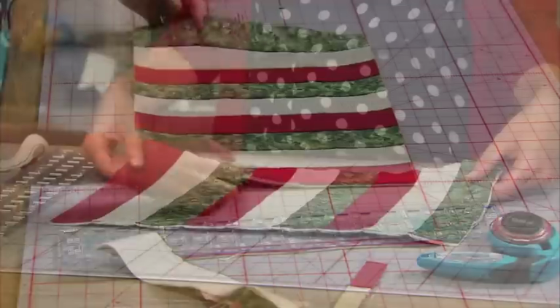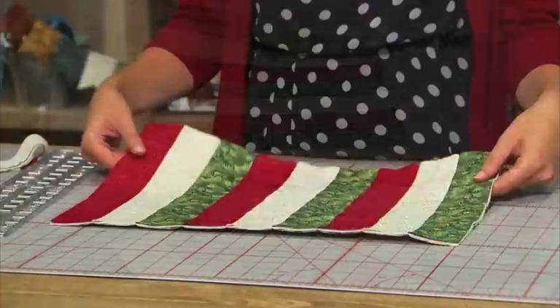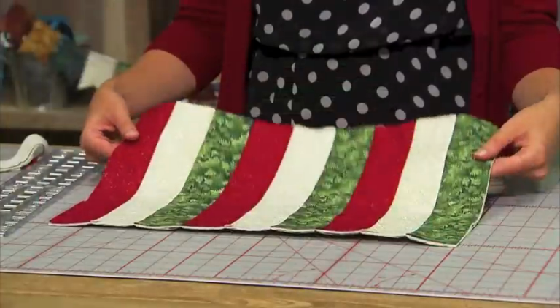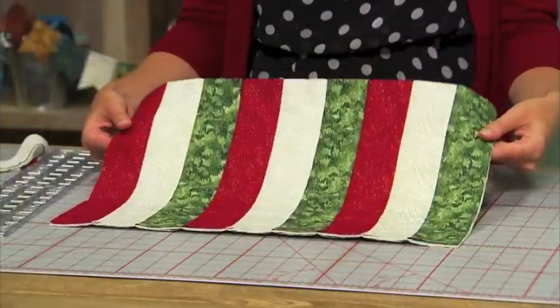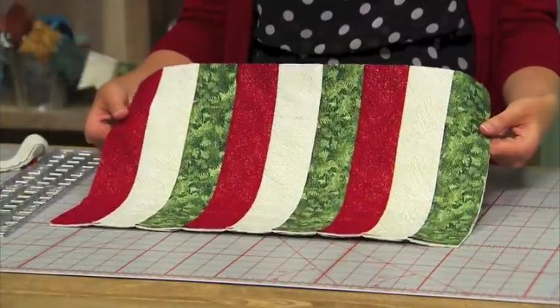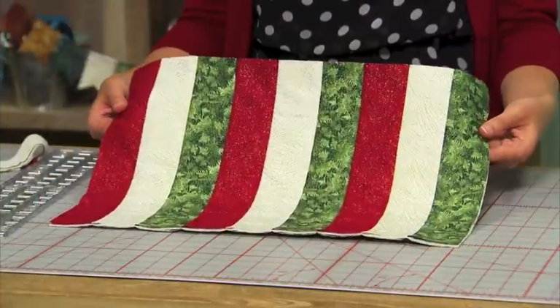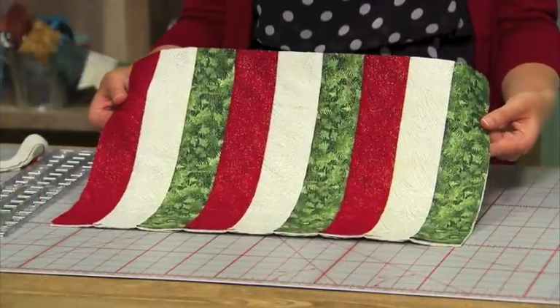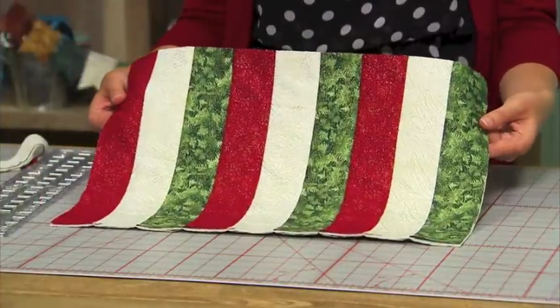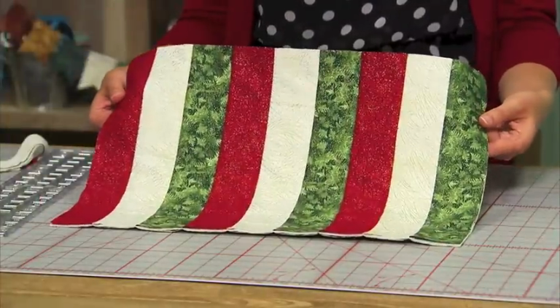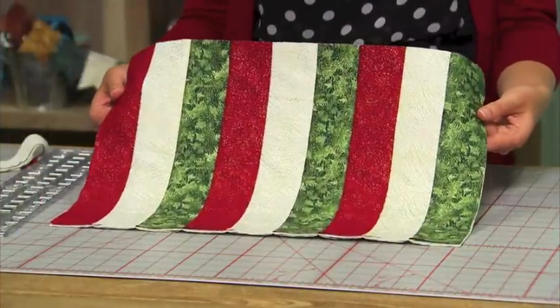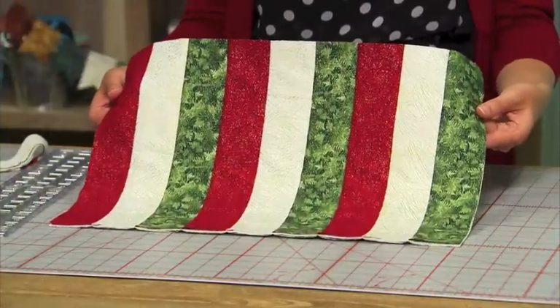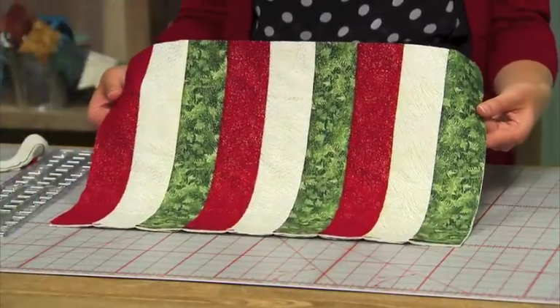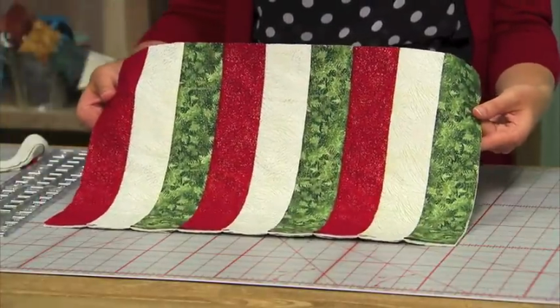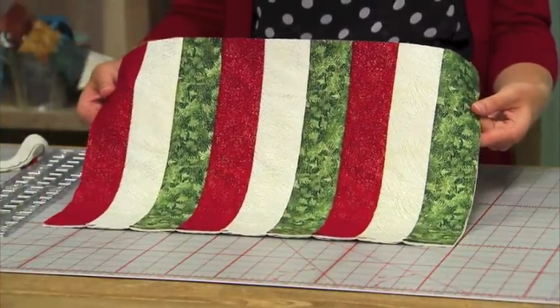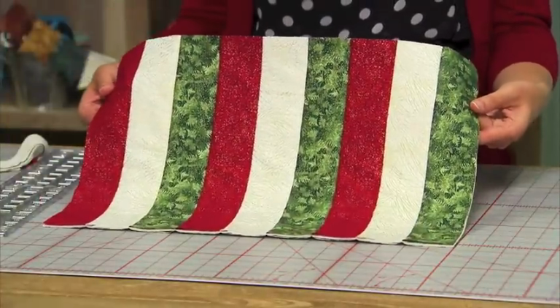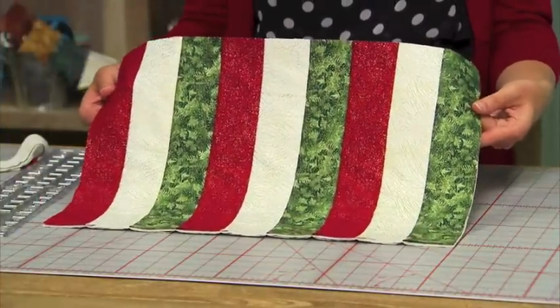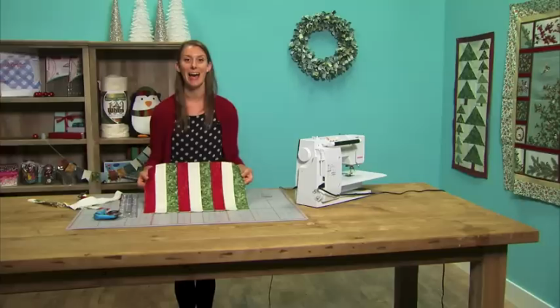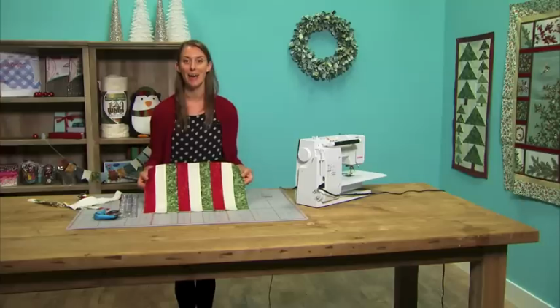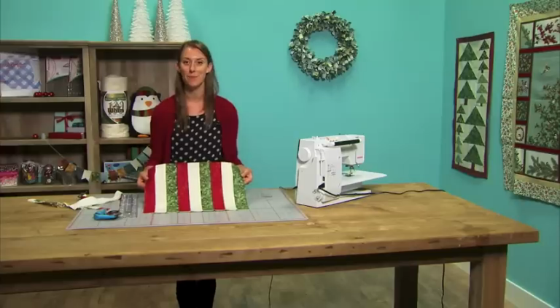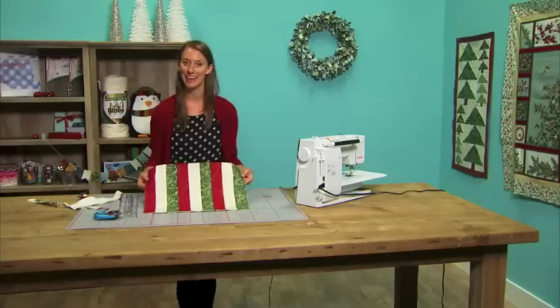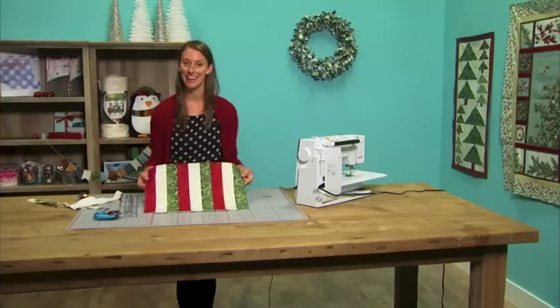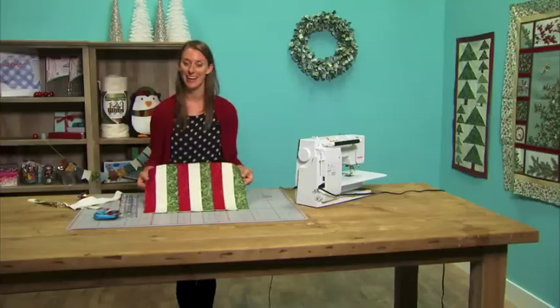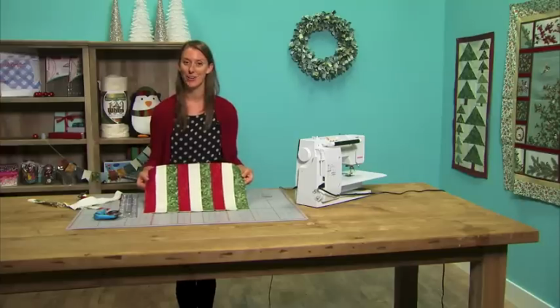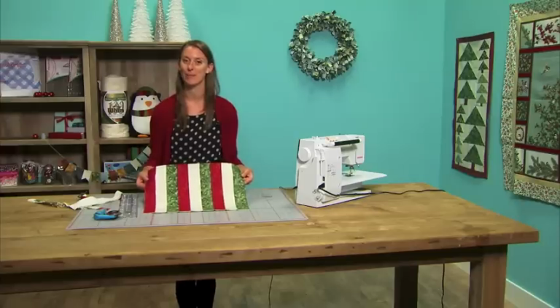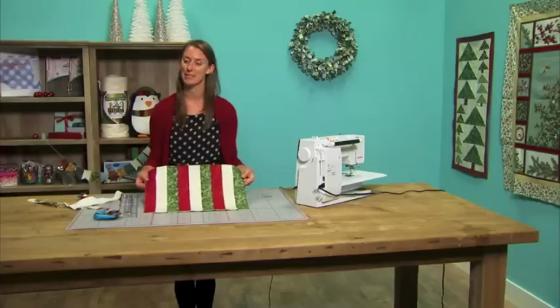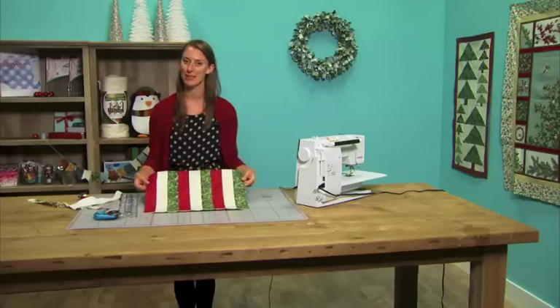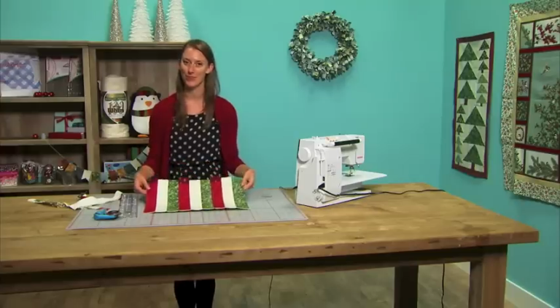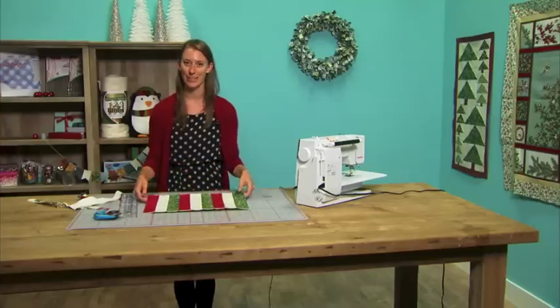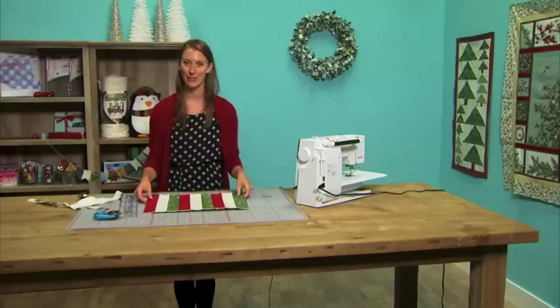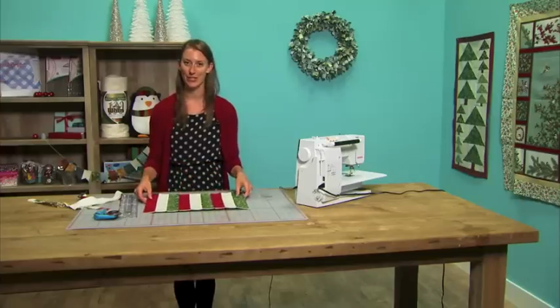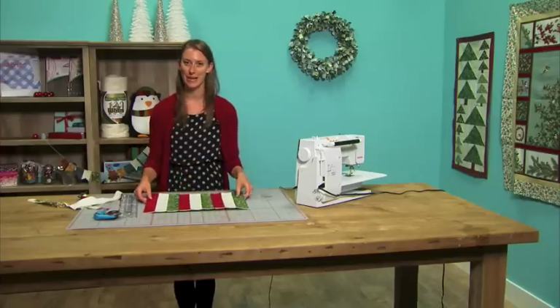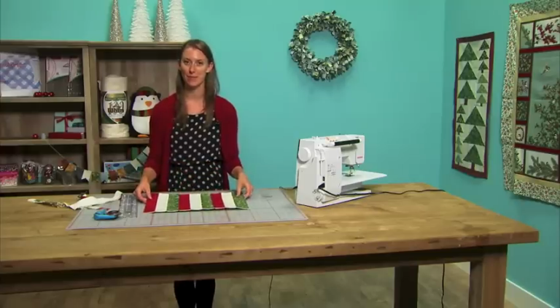Once you're done trimming, you have your placemat. You just need to add a binding and your placemat is ready for your table.